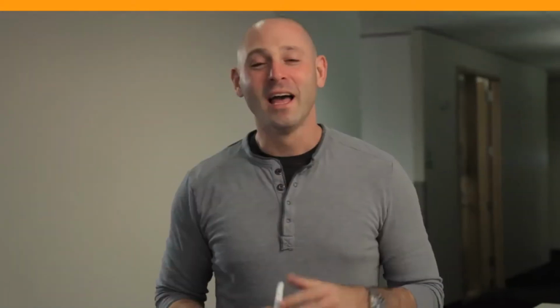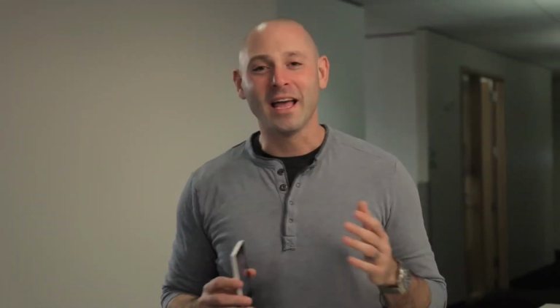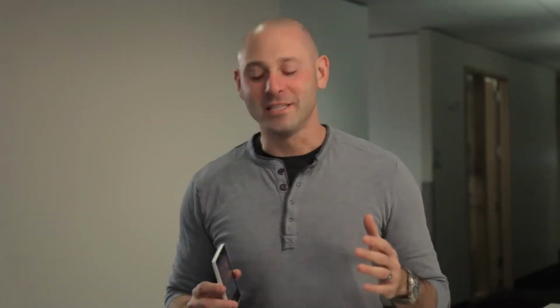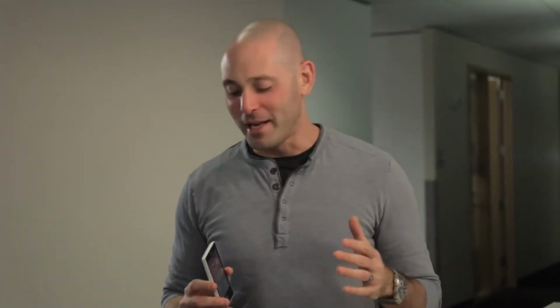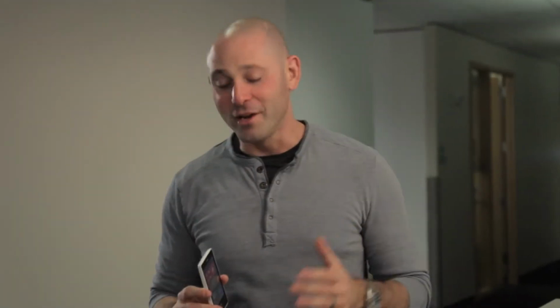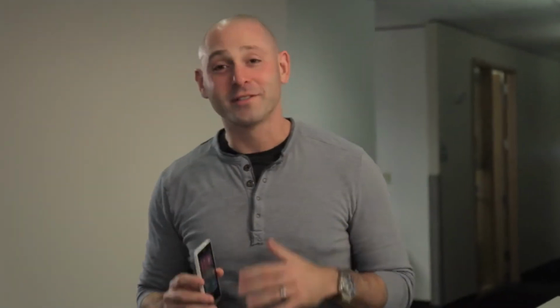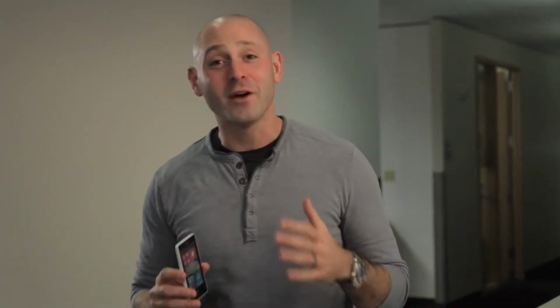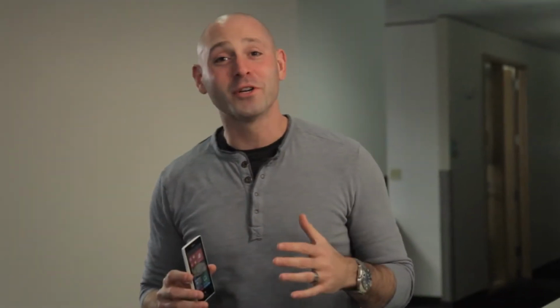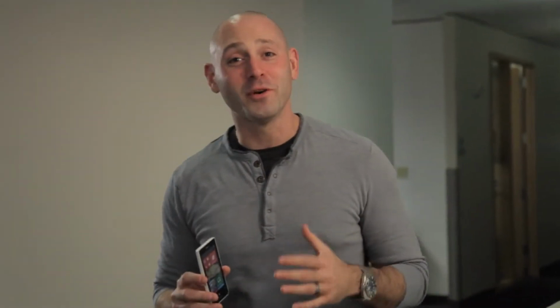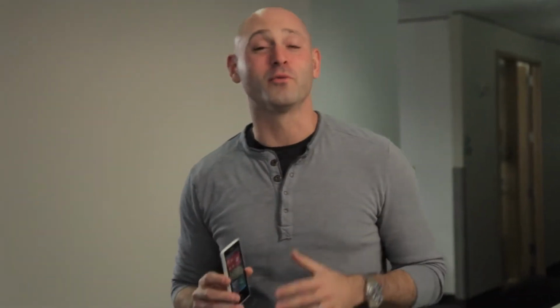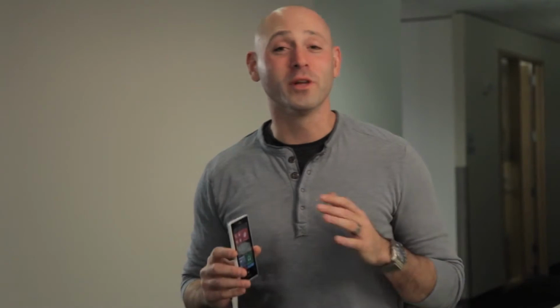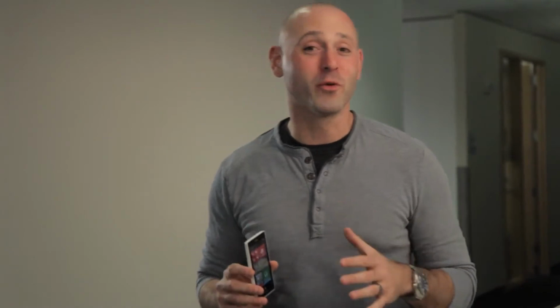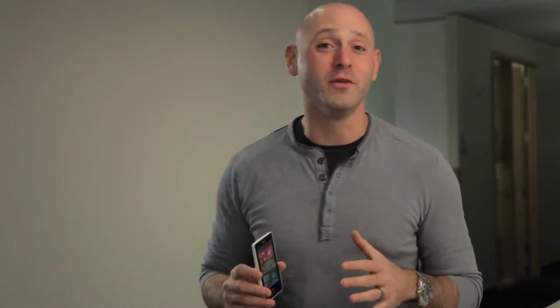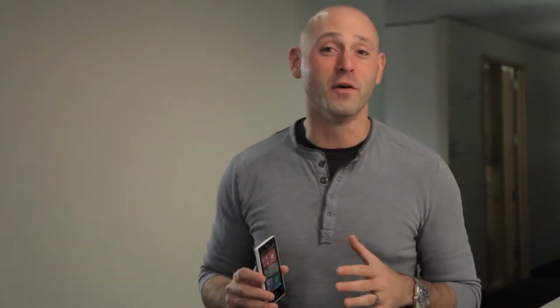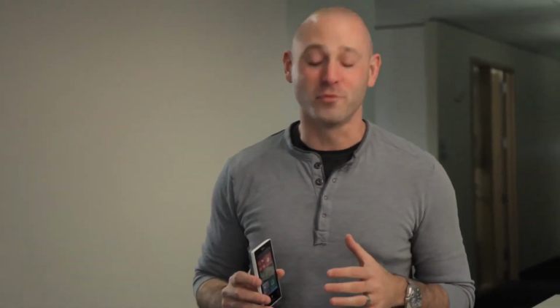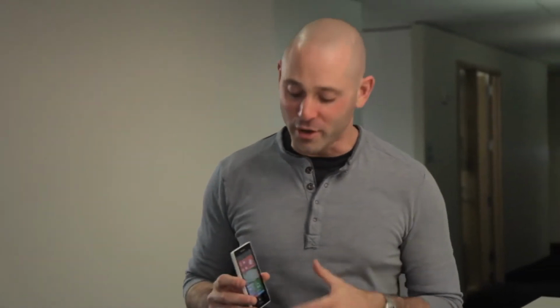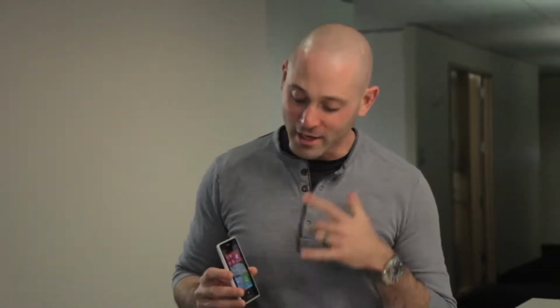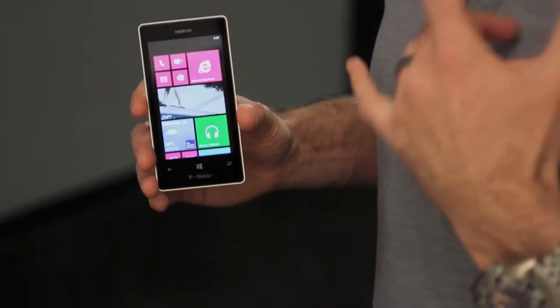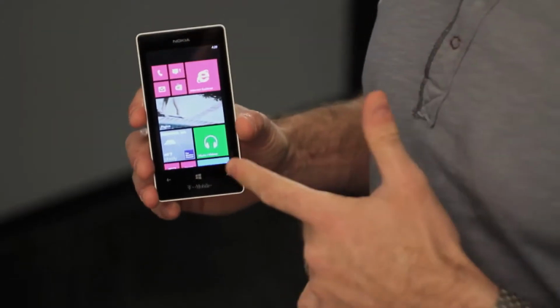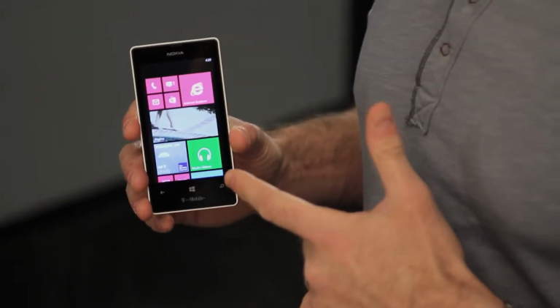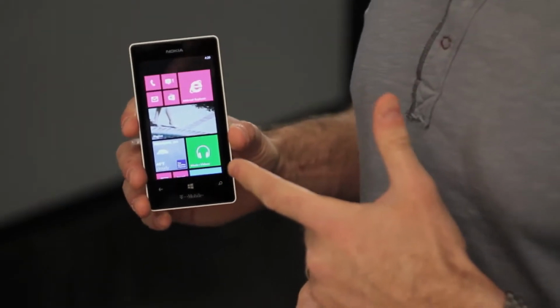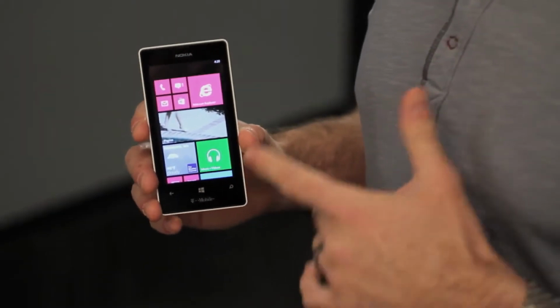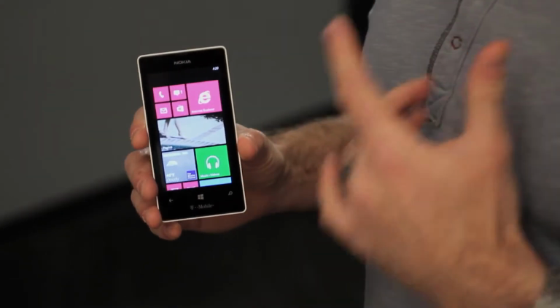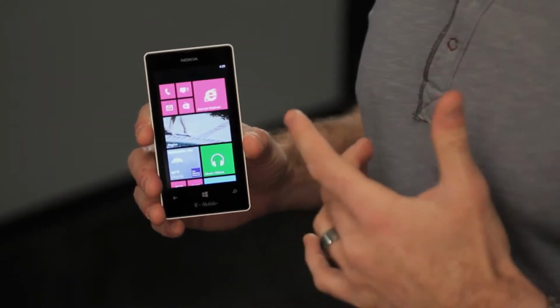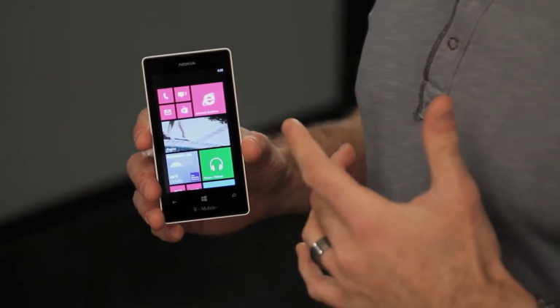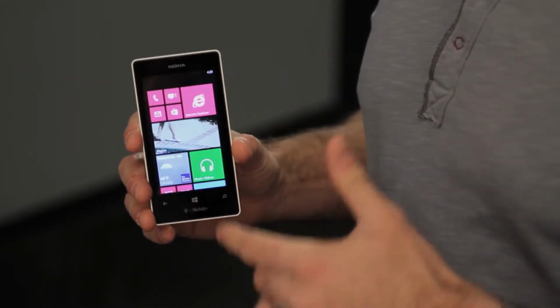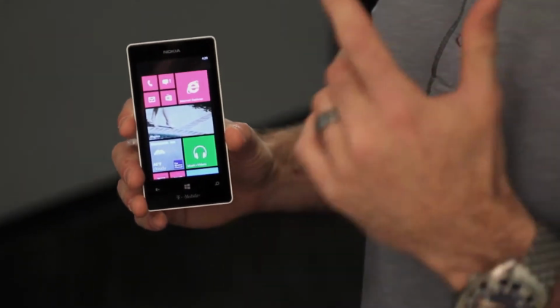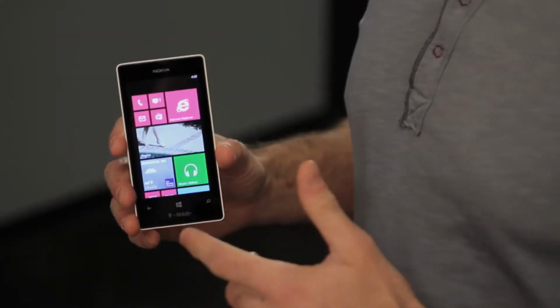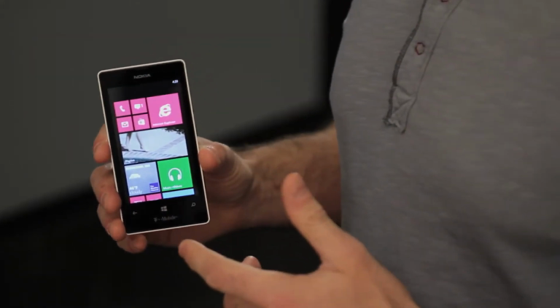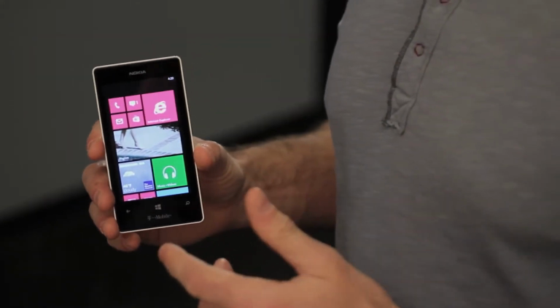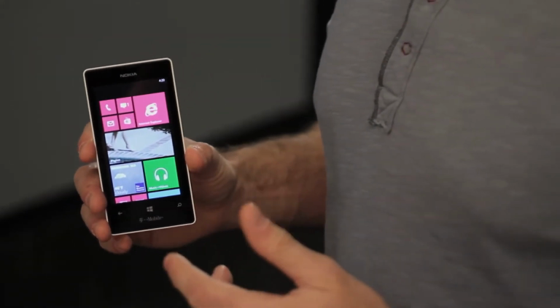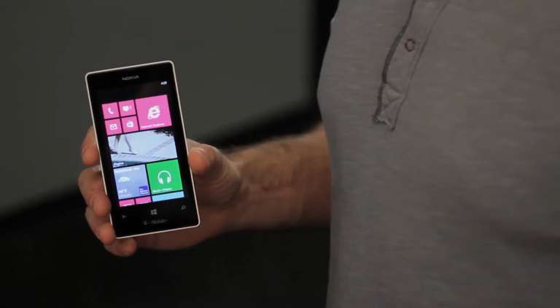Hey guys, Ben here. Today I want to show you a really great new phone from Nokia, the Nokia Lumia 521, running on T-Mobile.